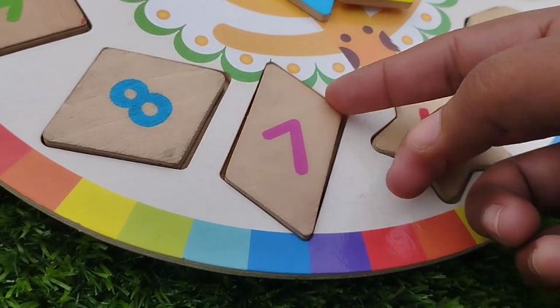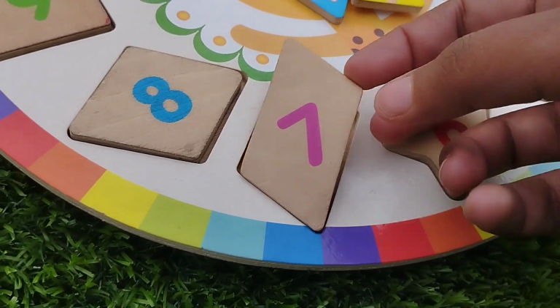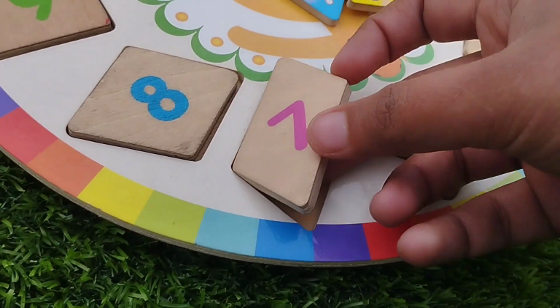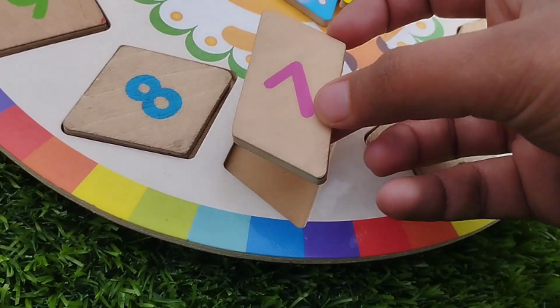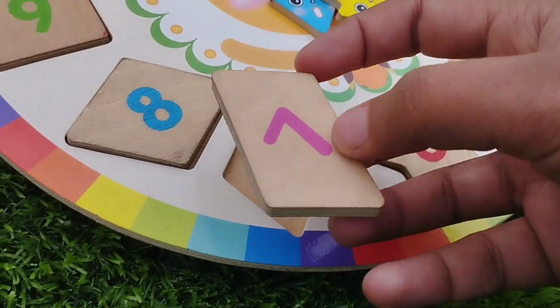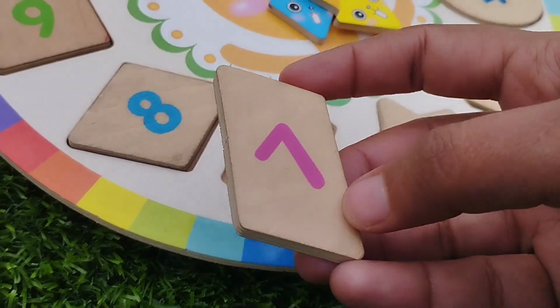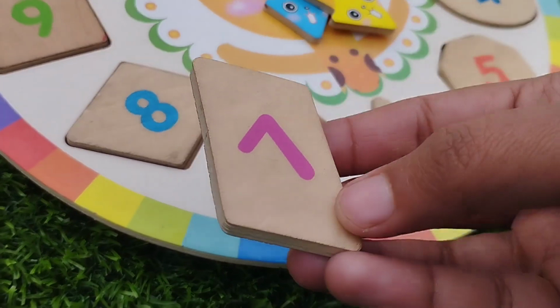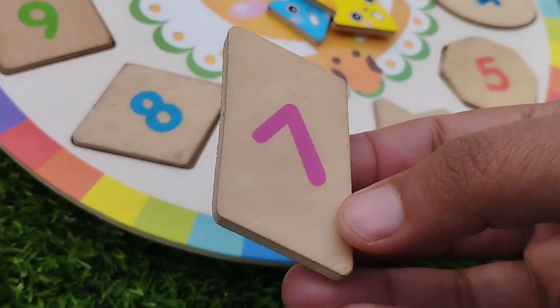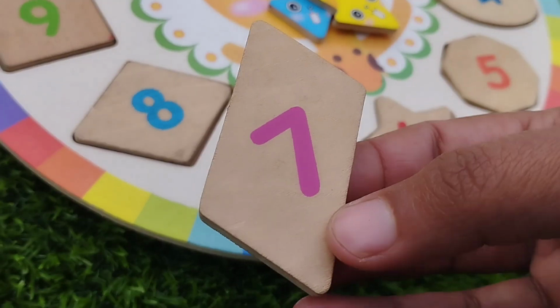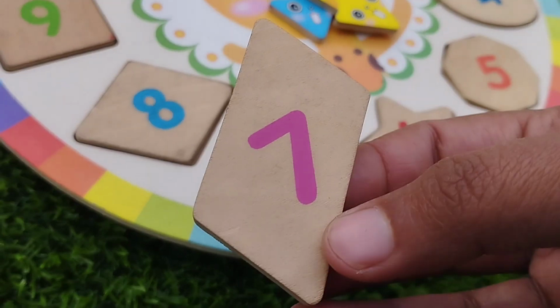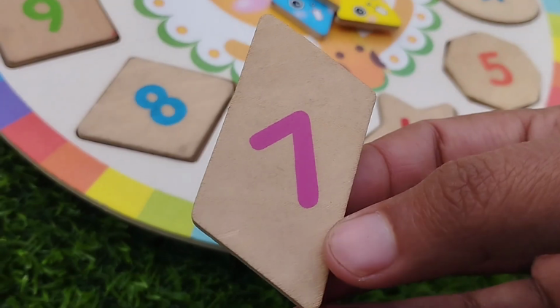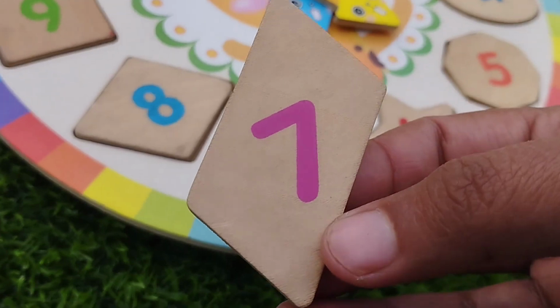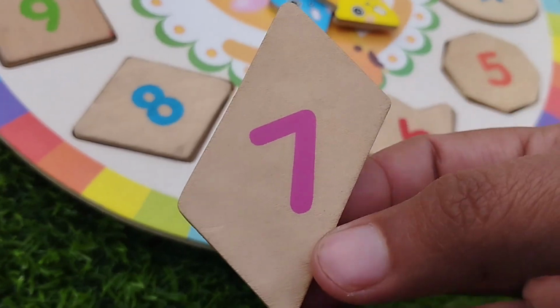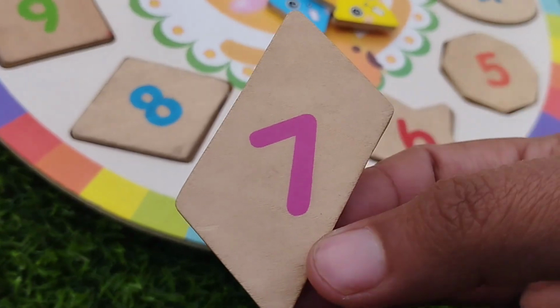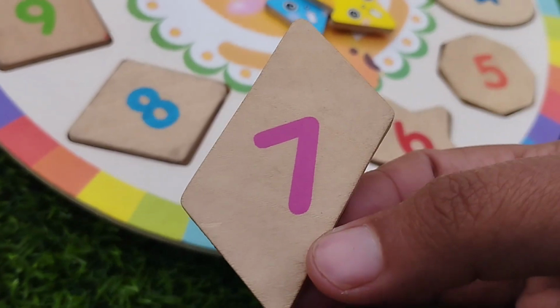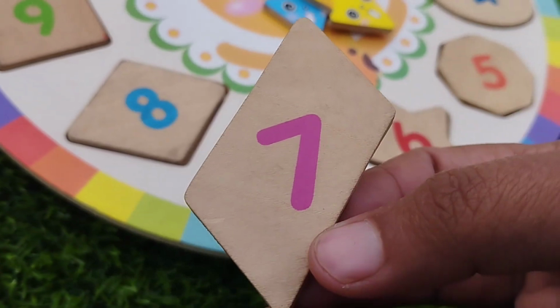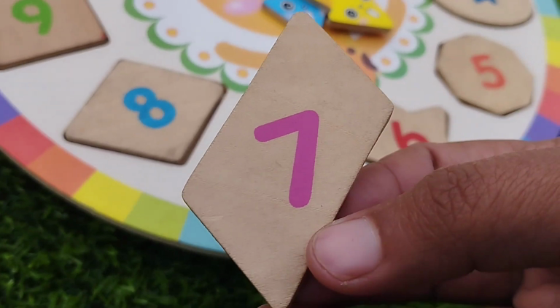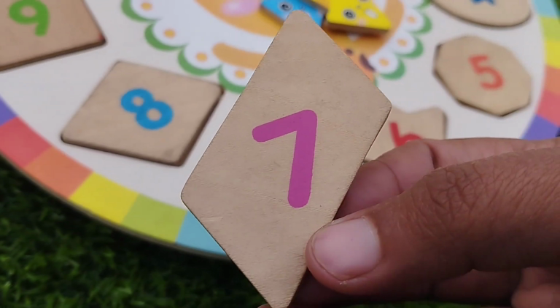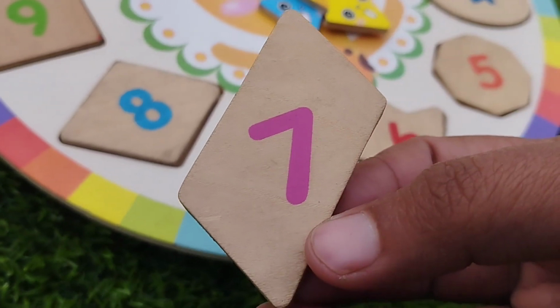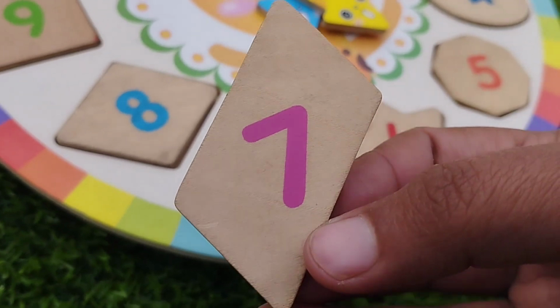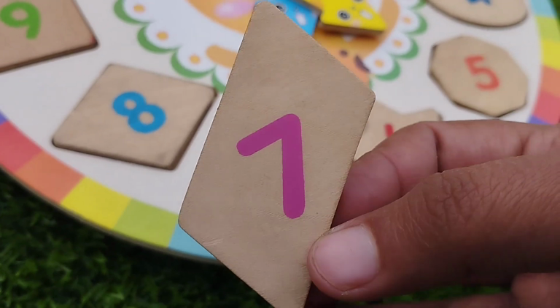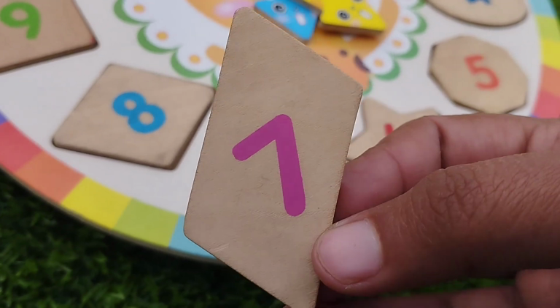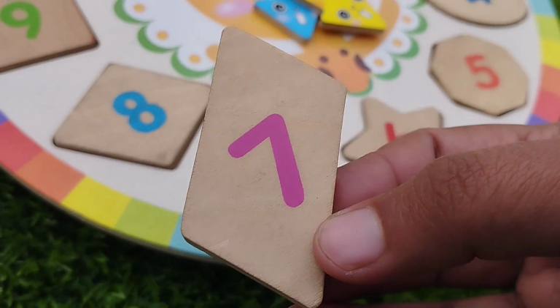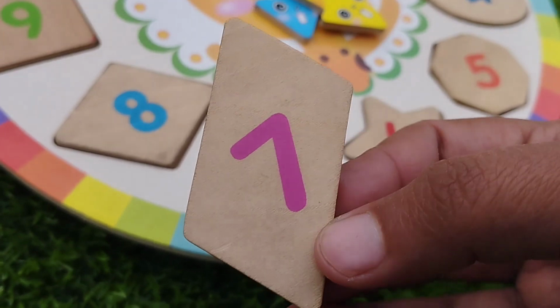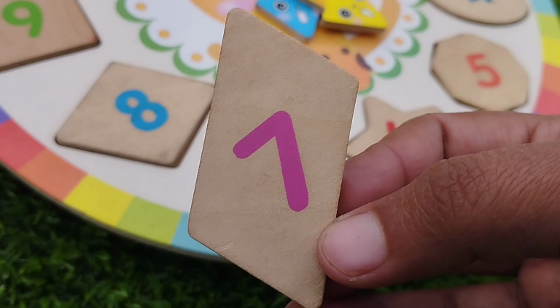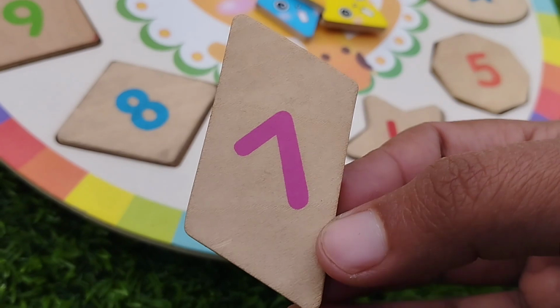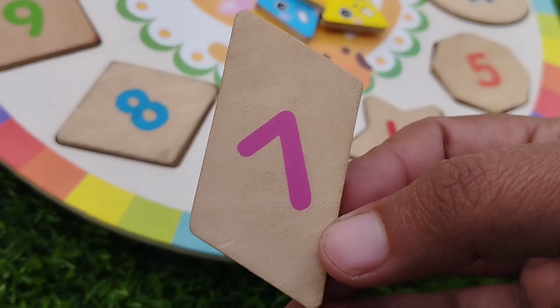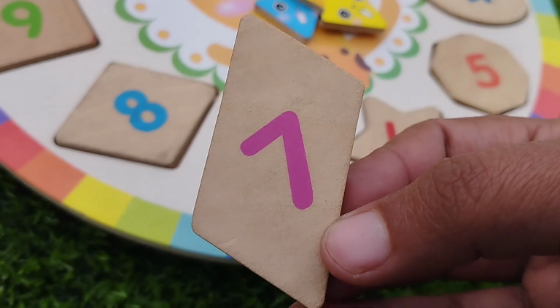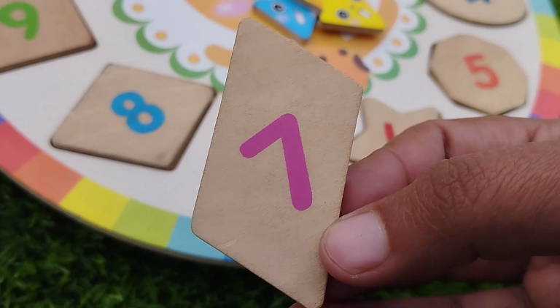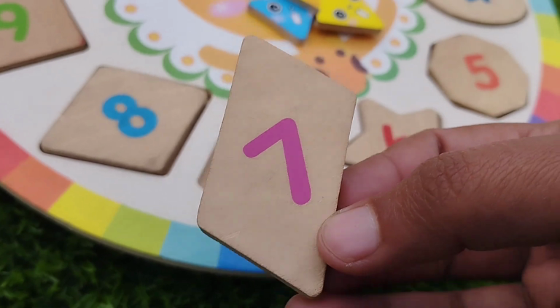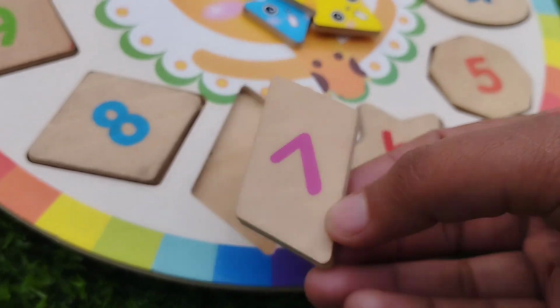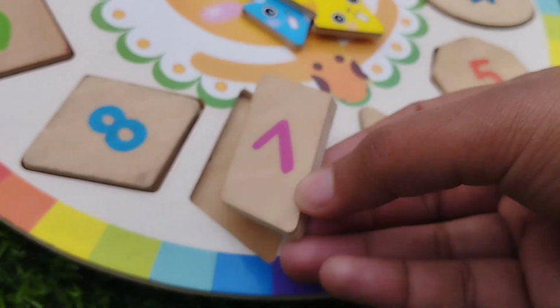The next shape is rhombus. The number is seven.